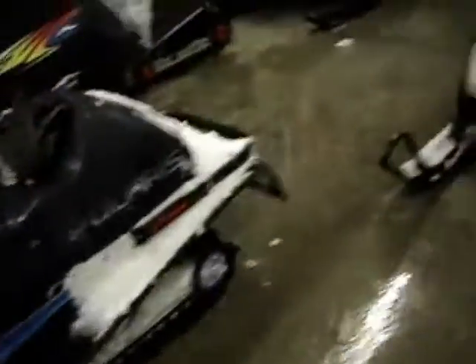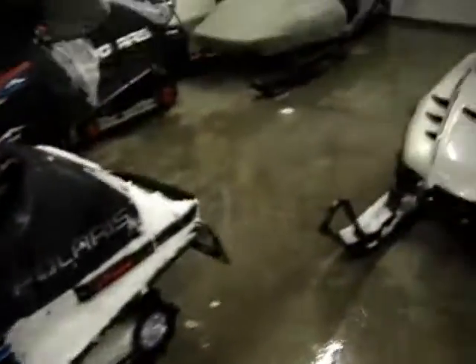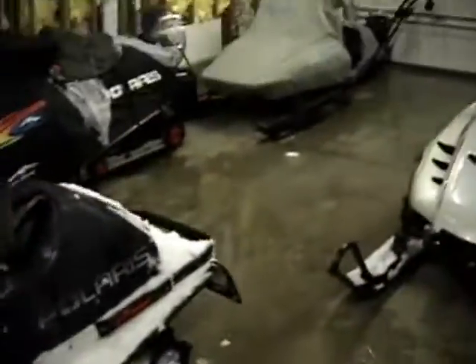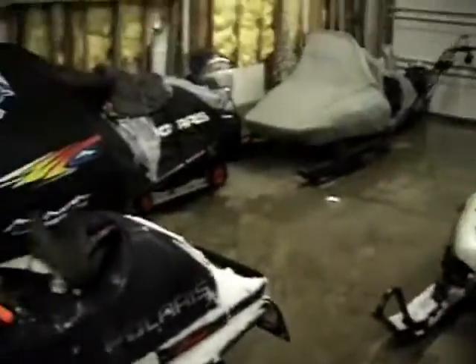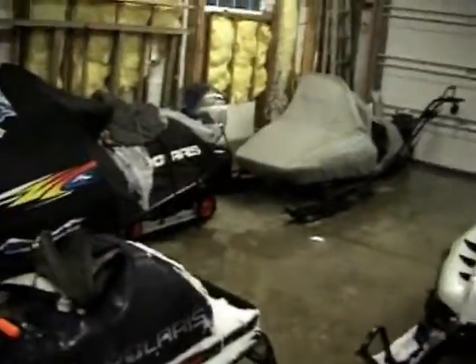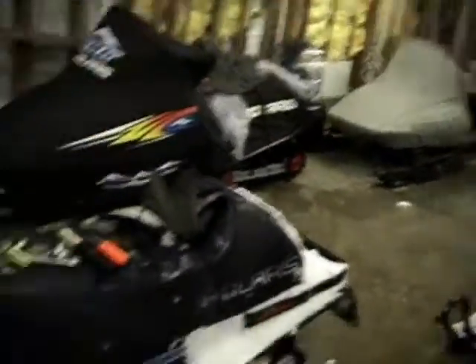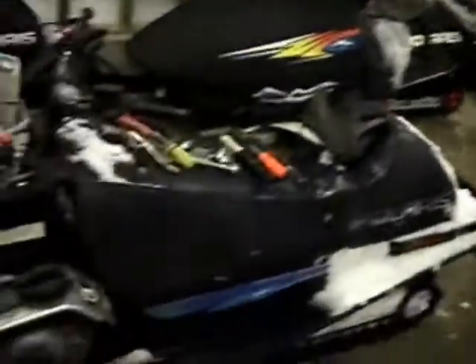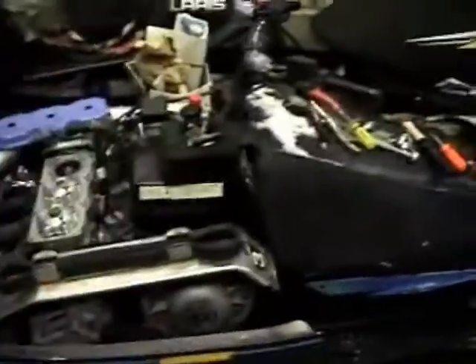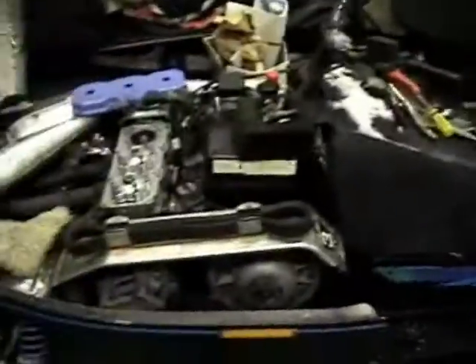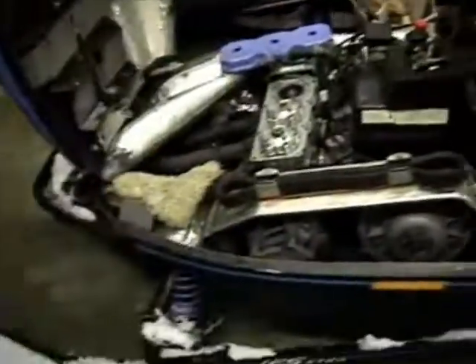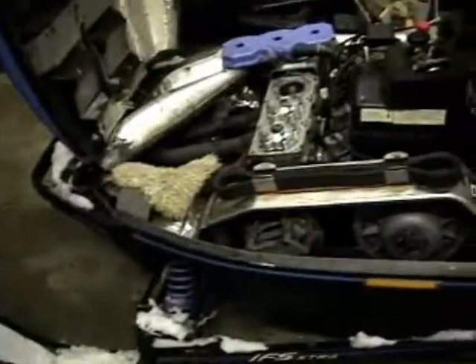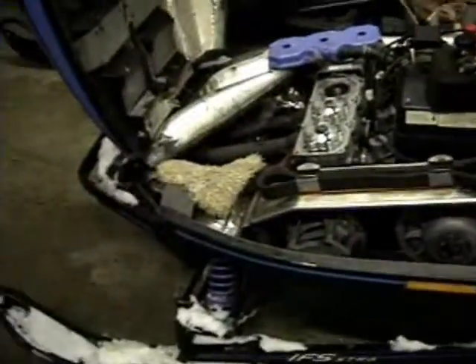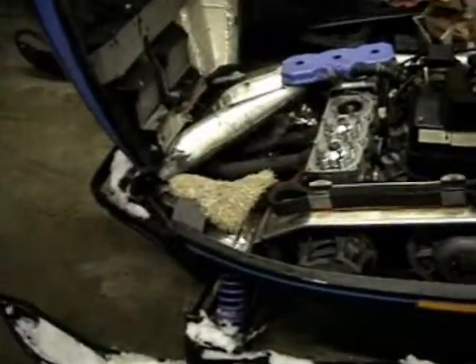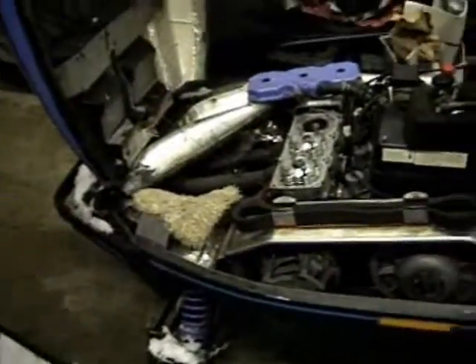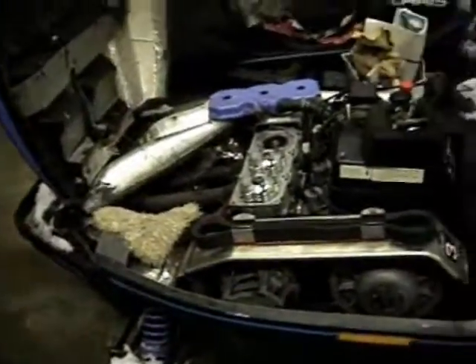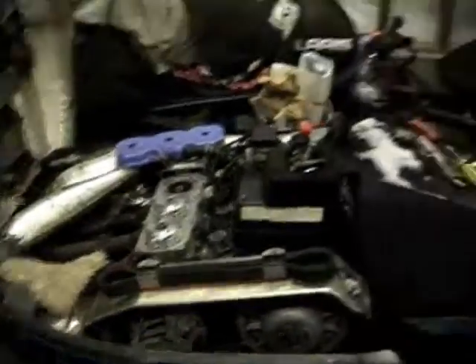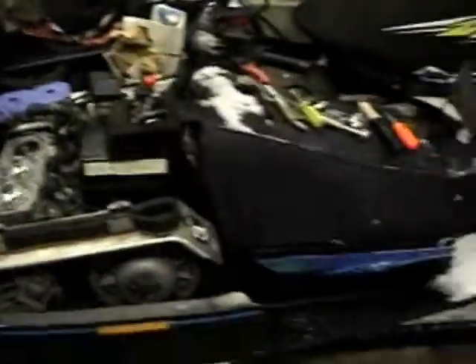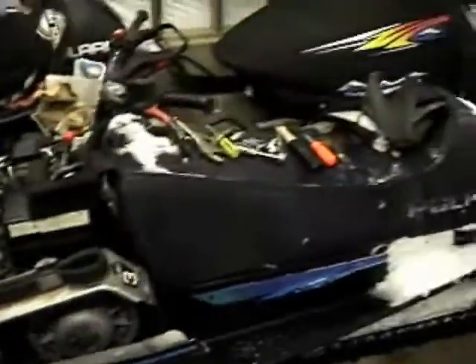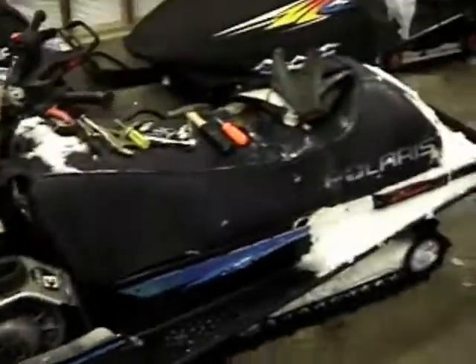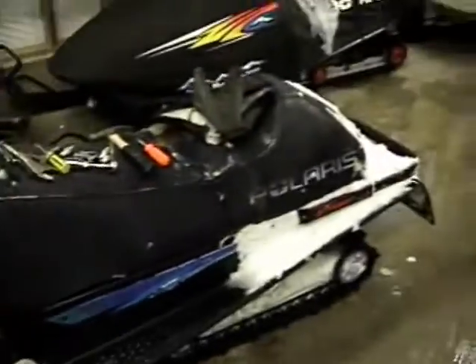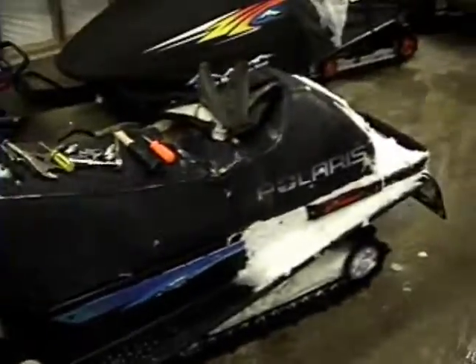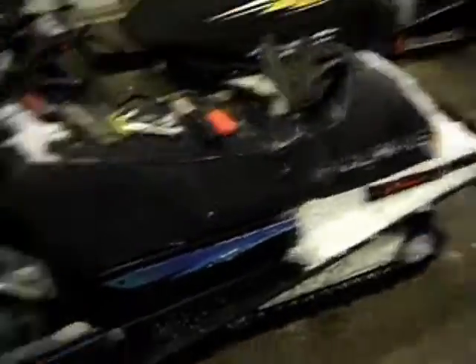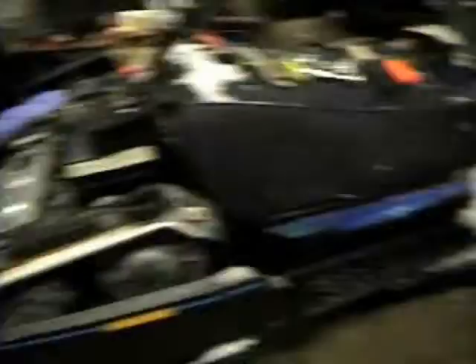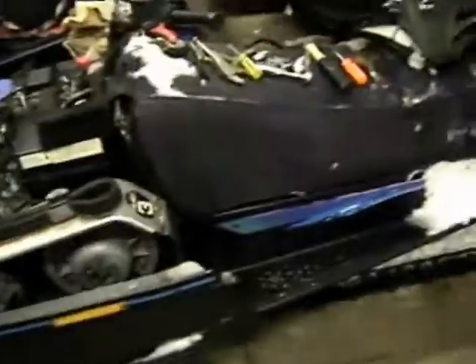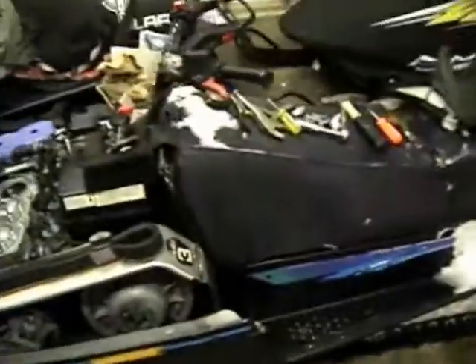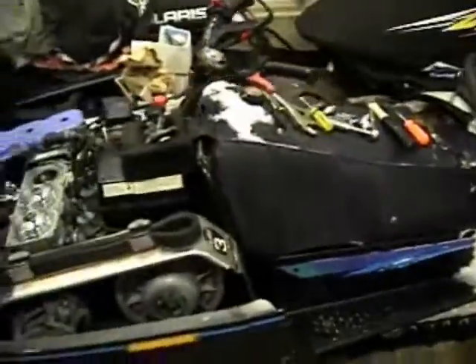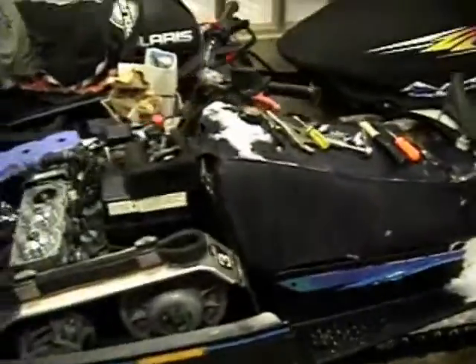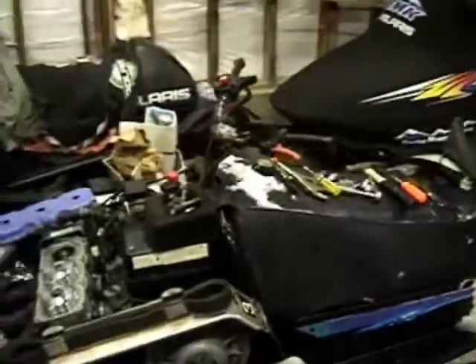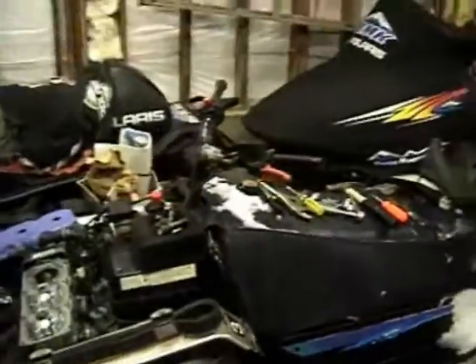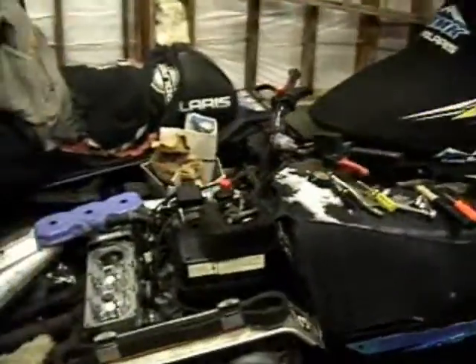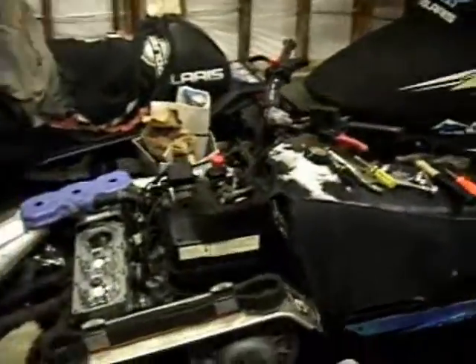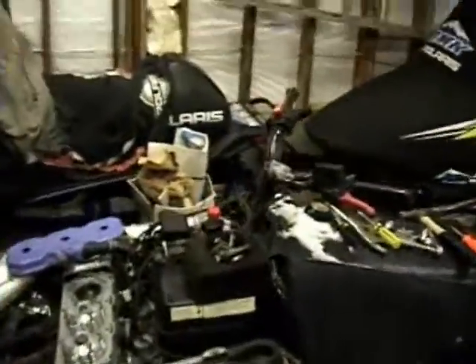Timmy grabbed my sled and he's going back up to the cabin to get some tools, but we're going to have this thing ripping pretty soon.